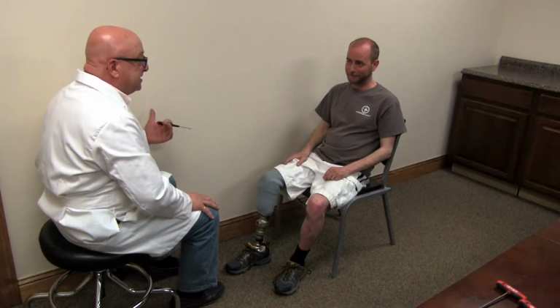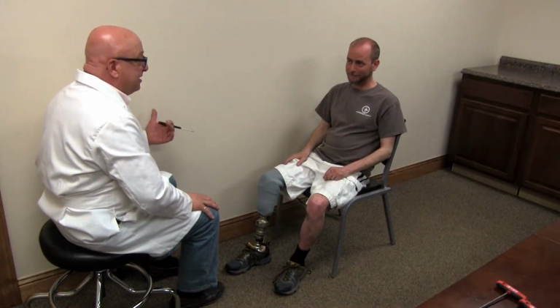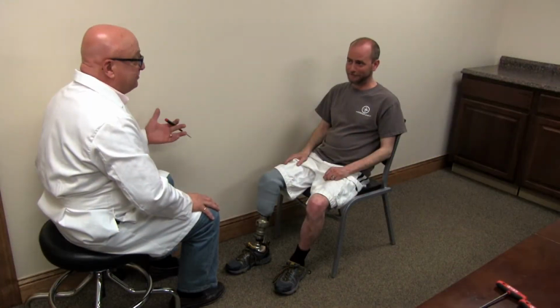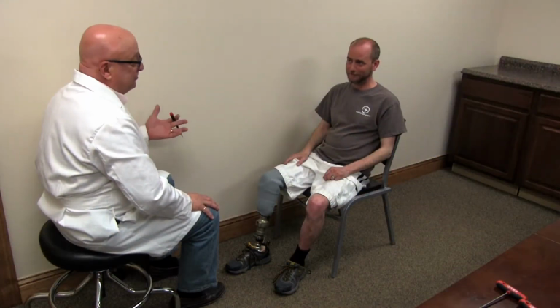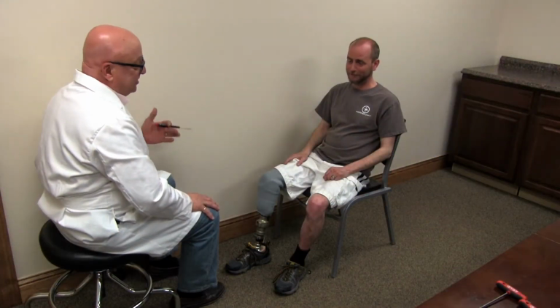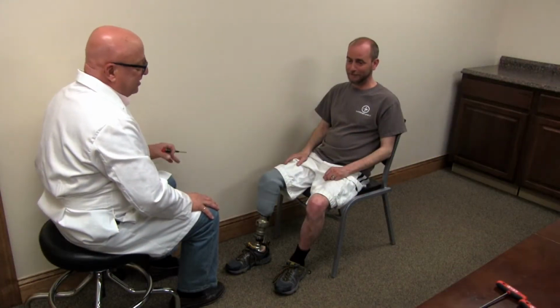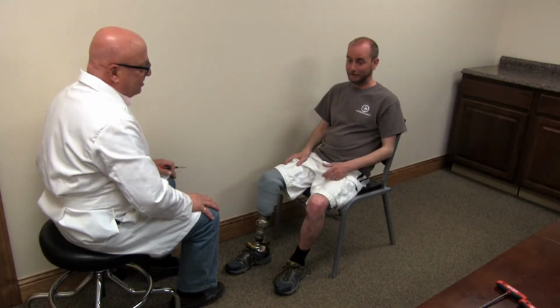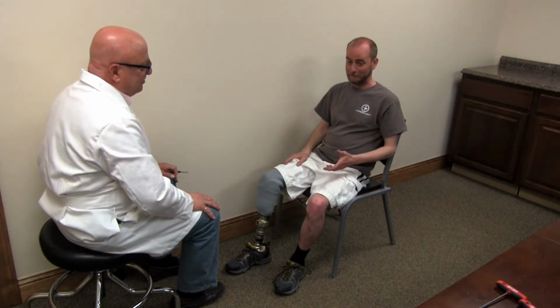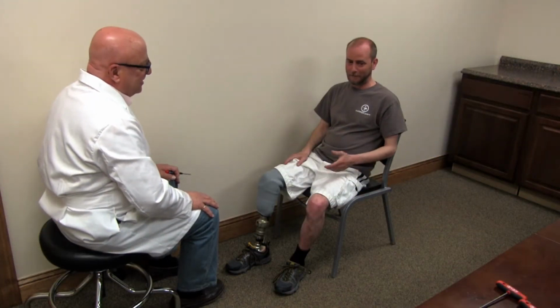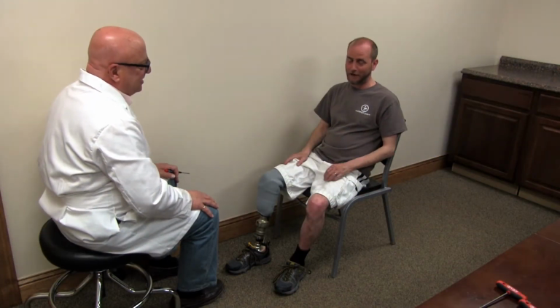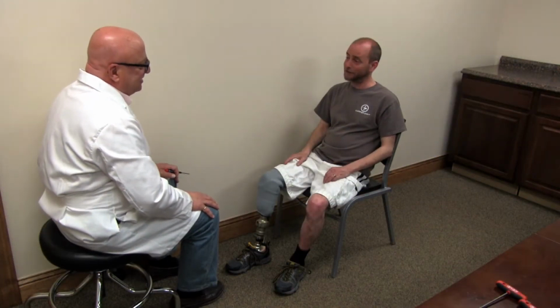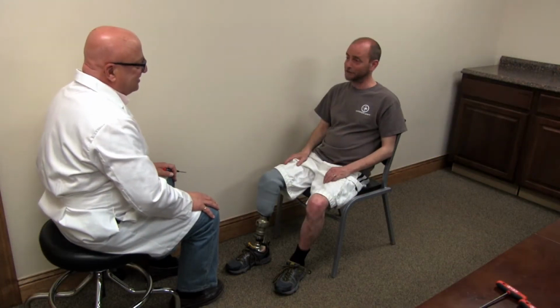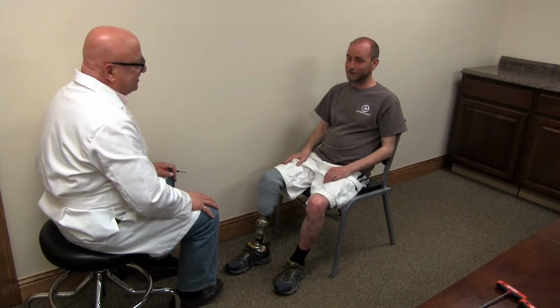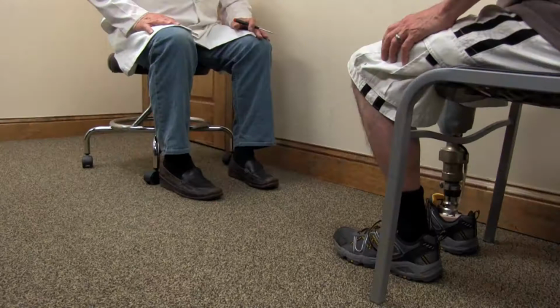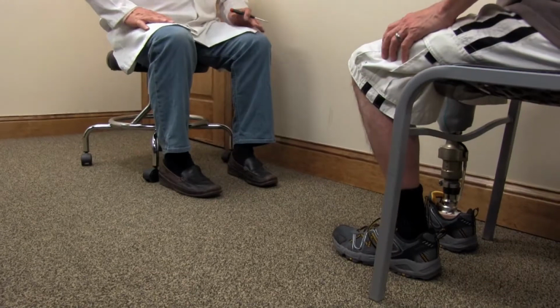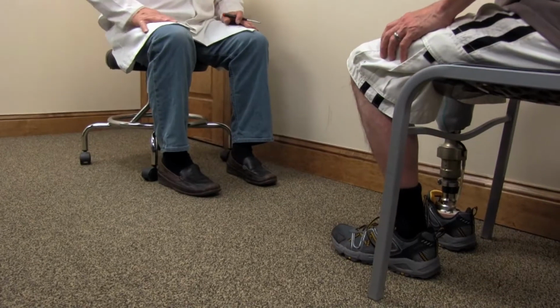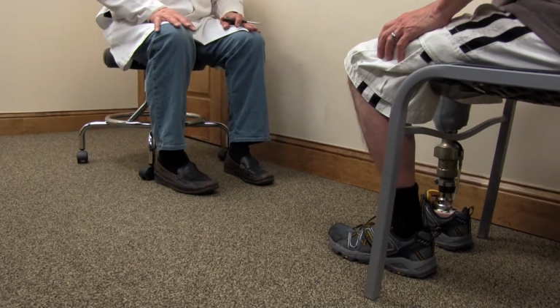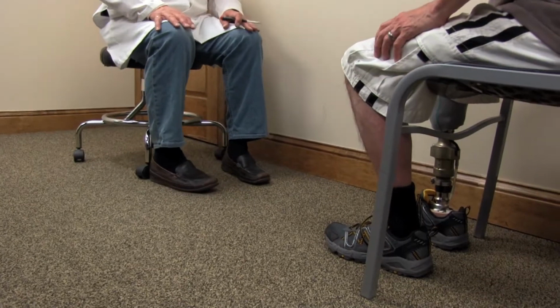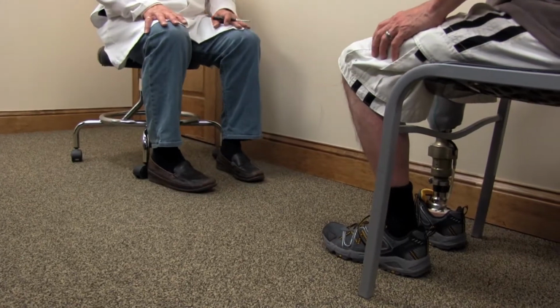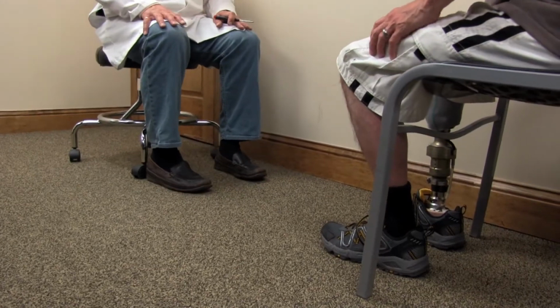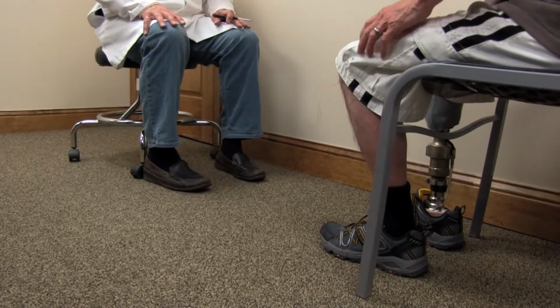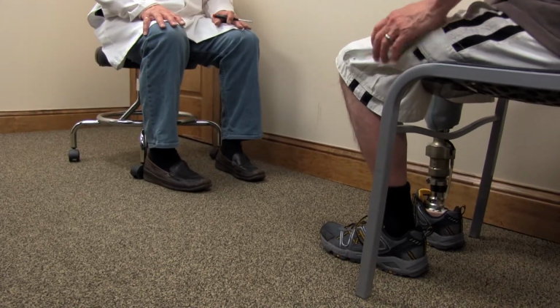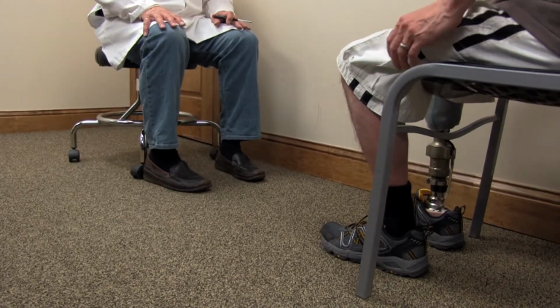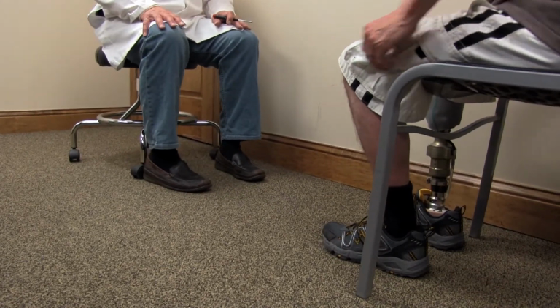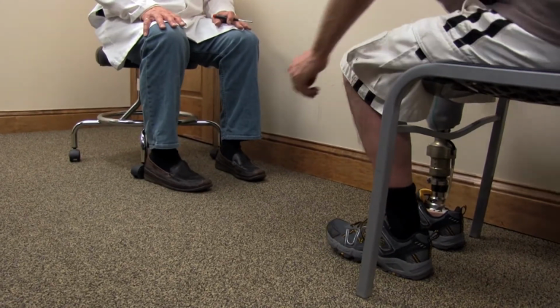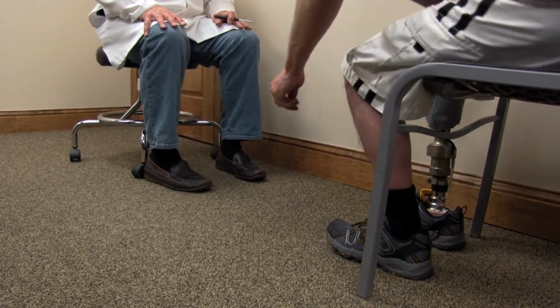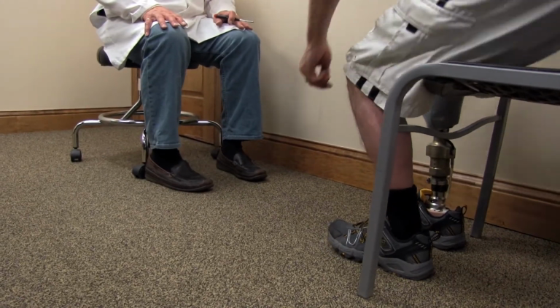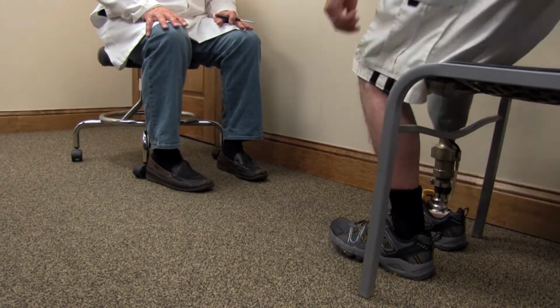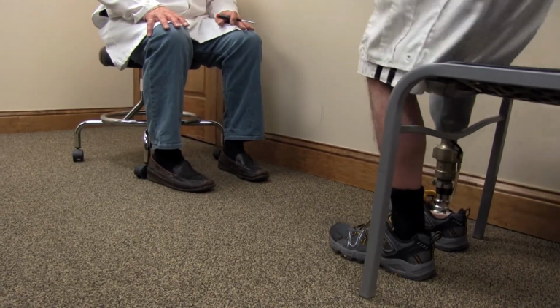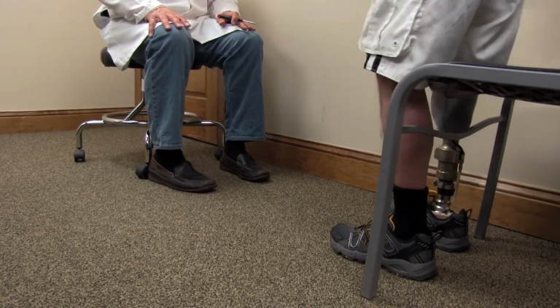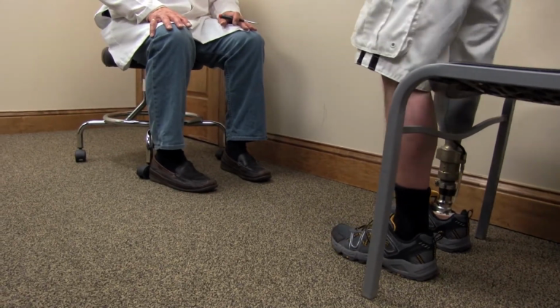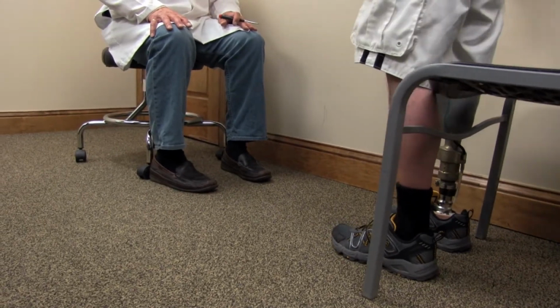Hydraulic feet also give the patient the ability to rest the foot flat on the floor when sitting, providing a comfortable, natural look.